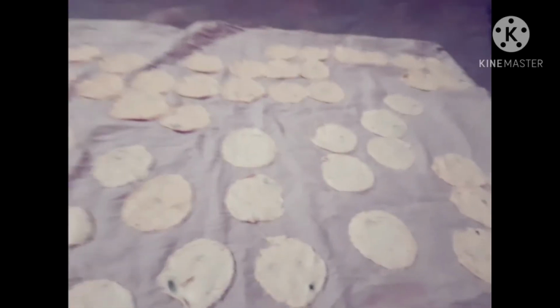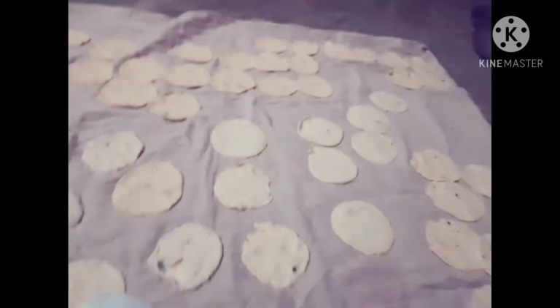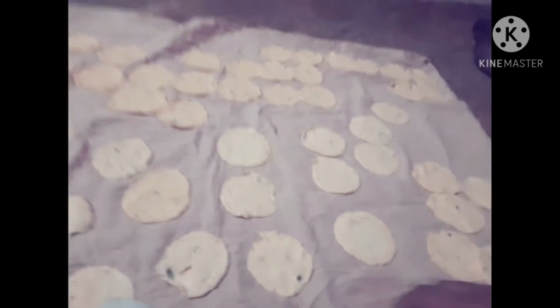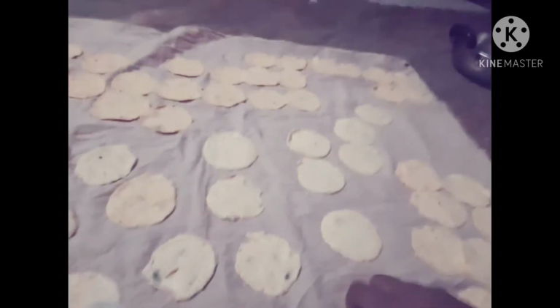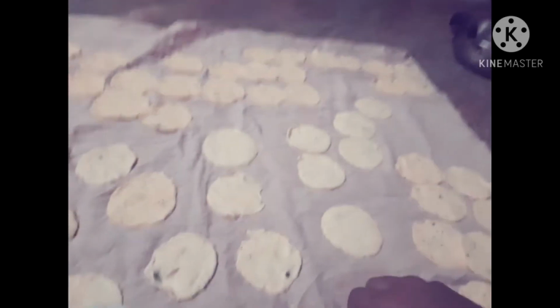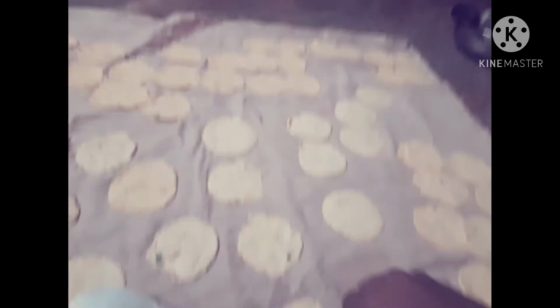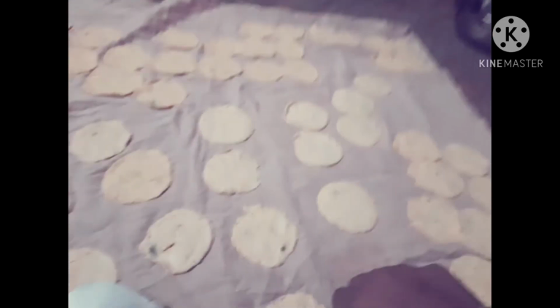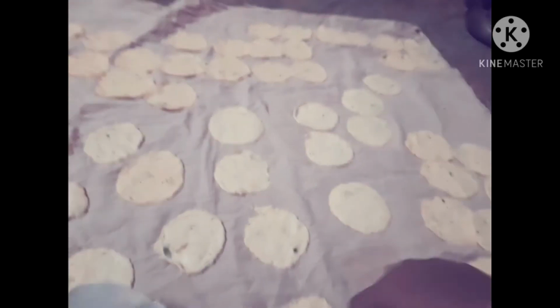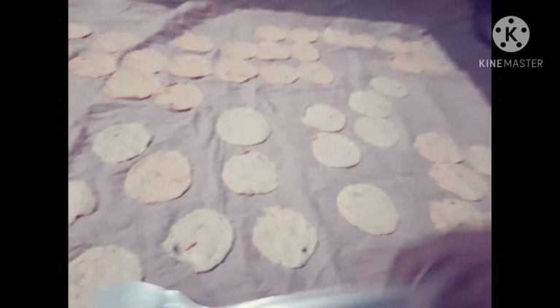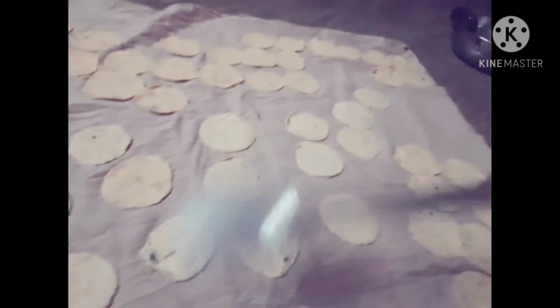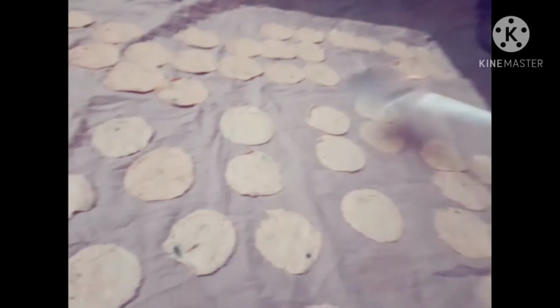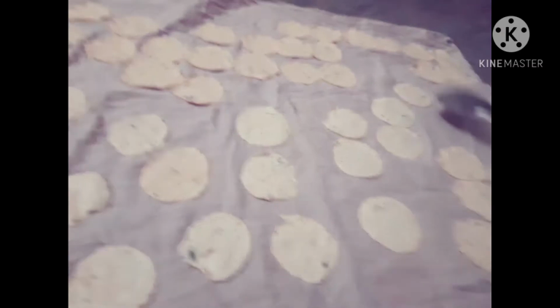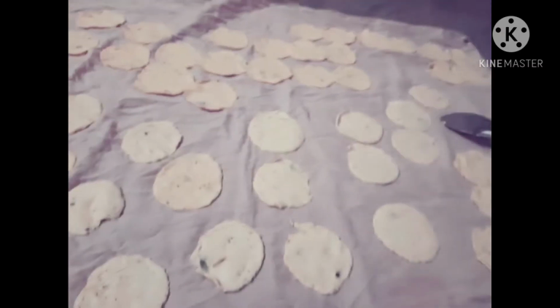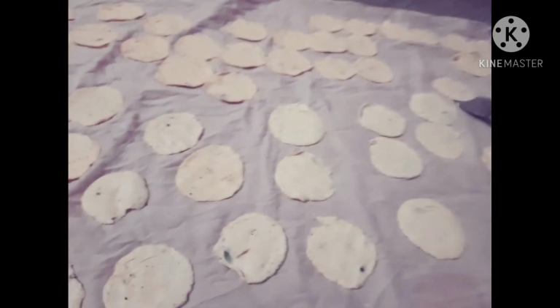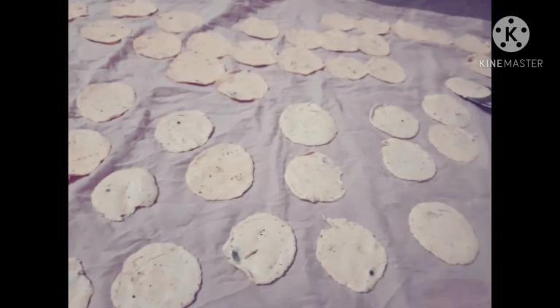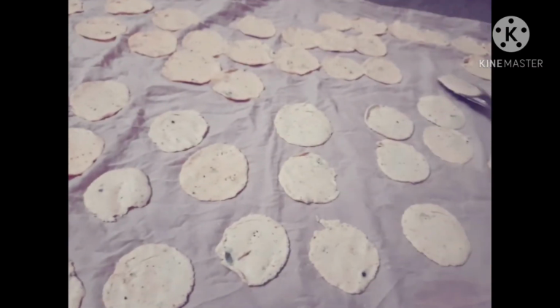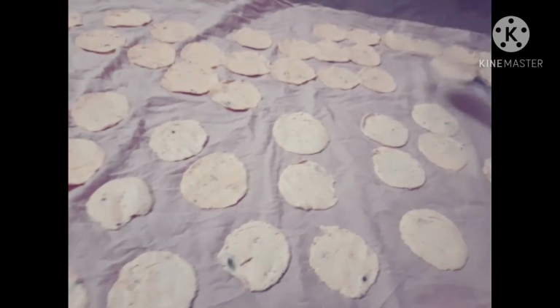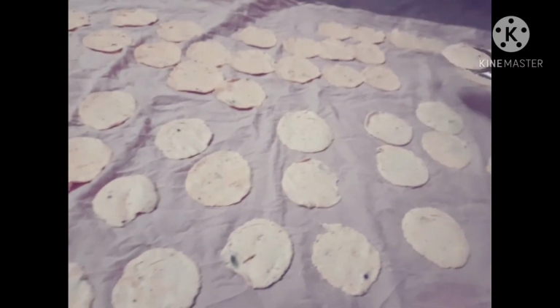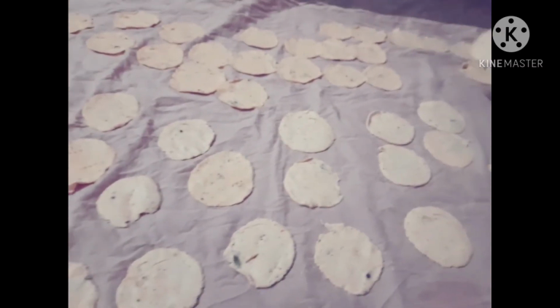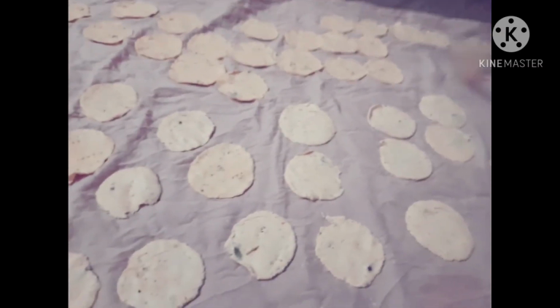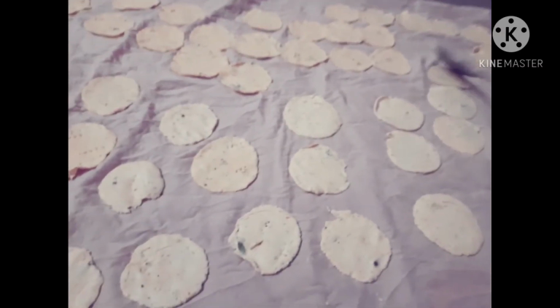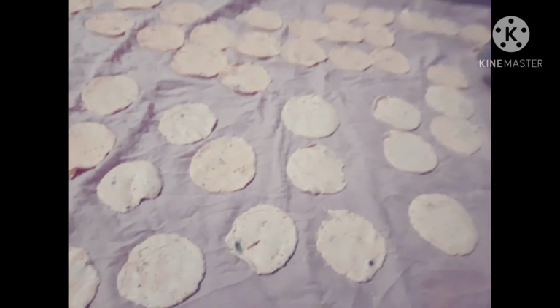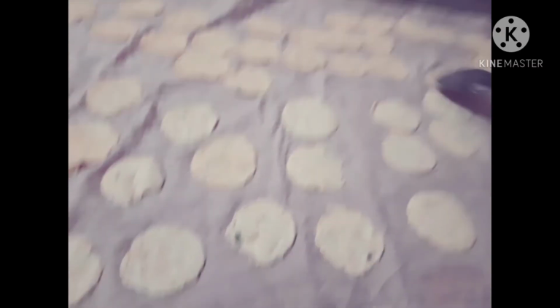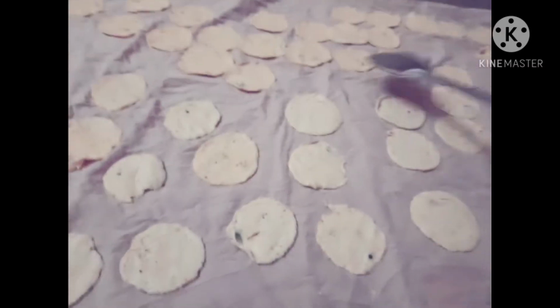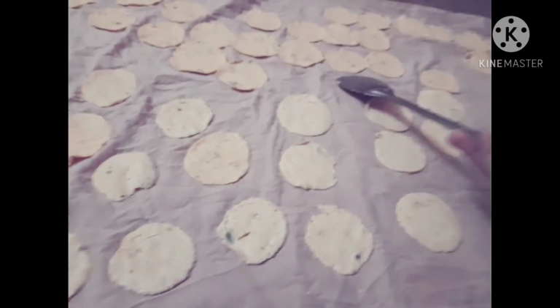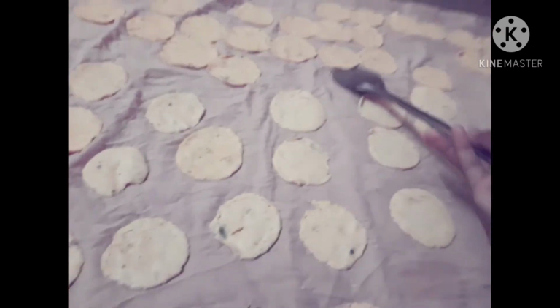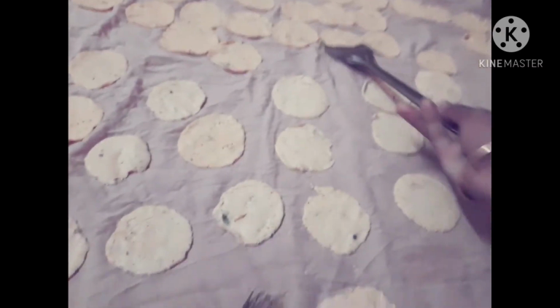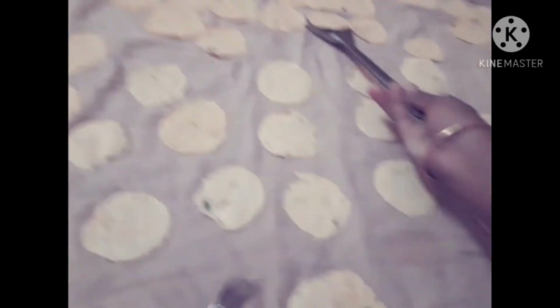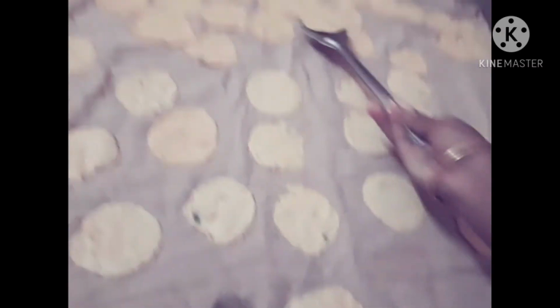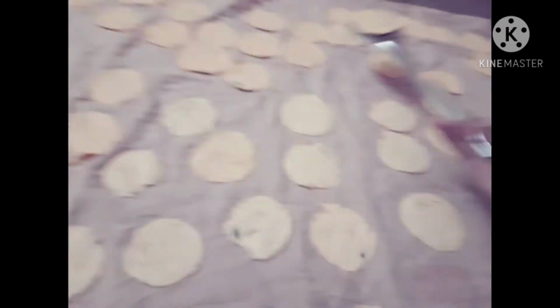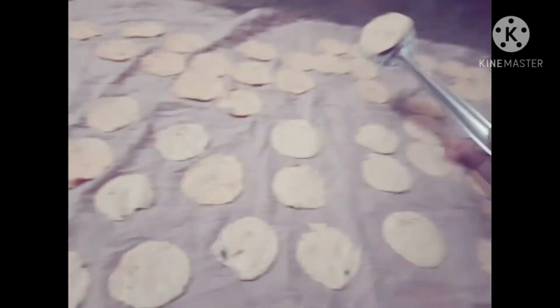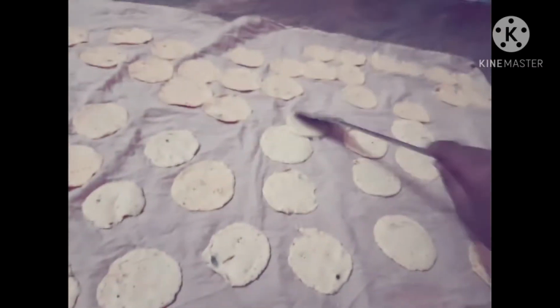This is the first dish. The dish is very nice.